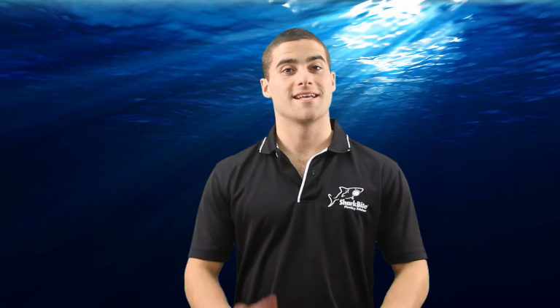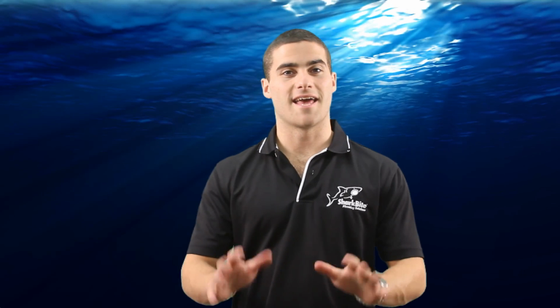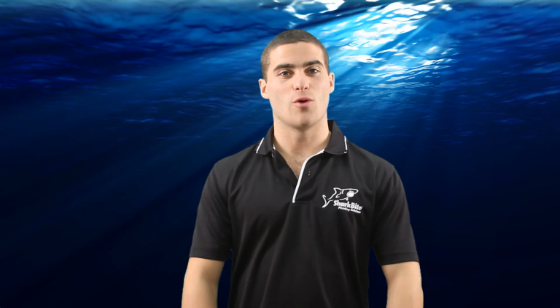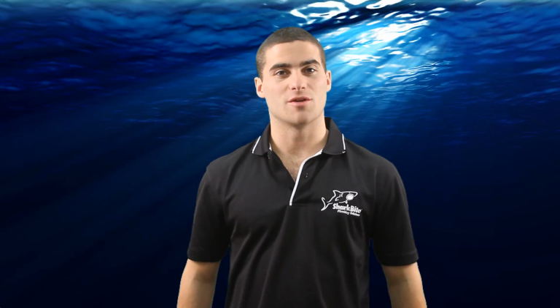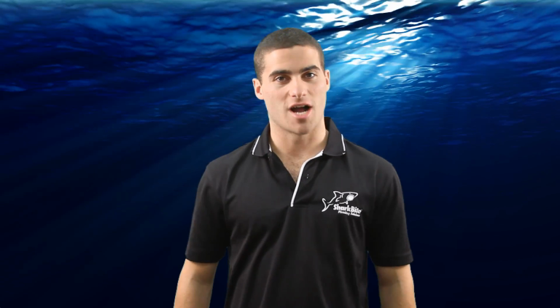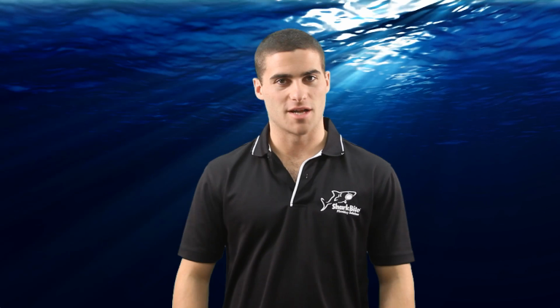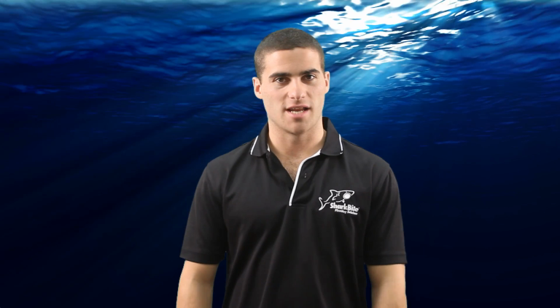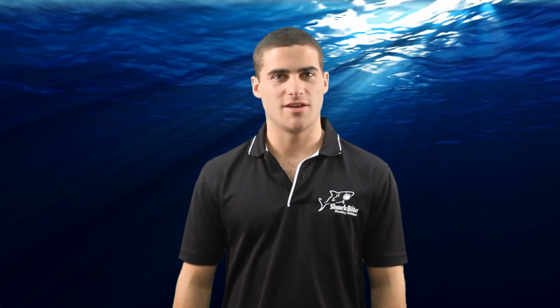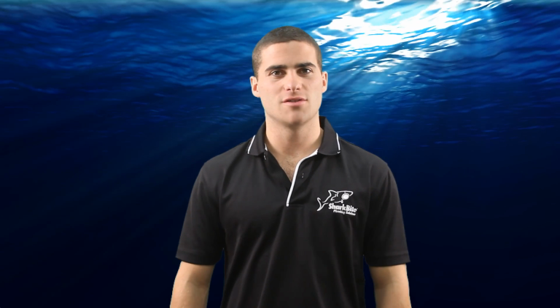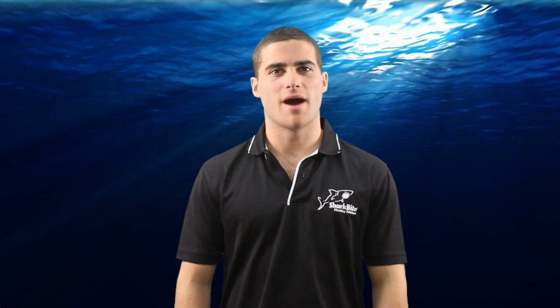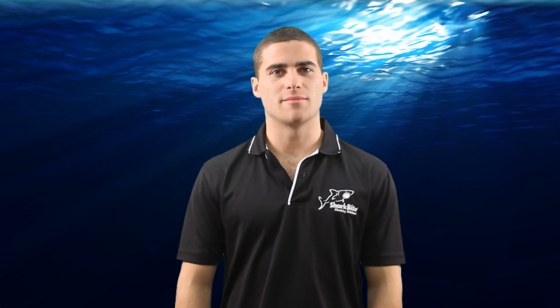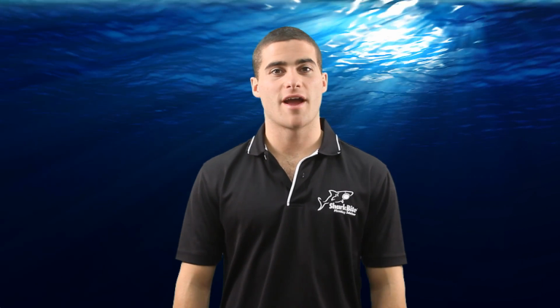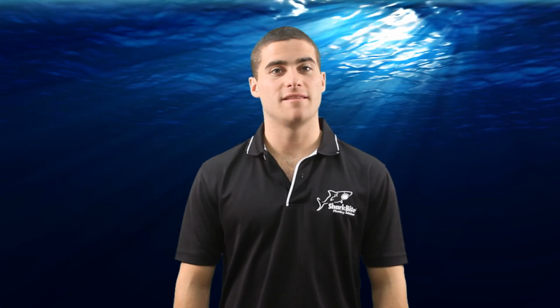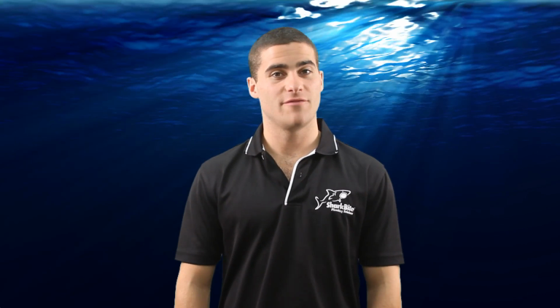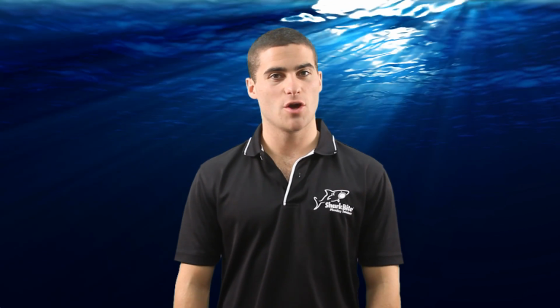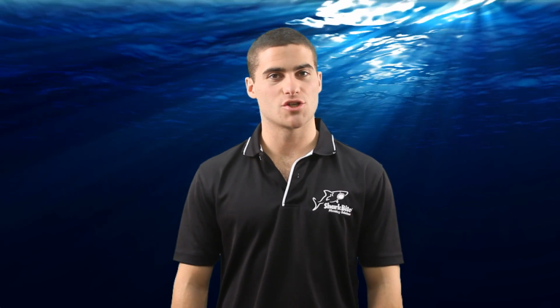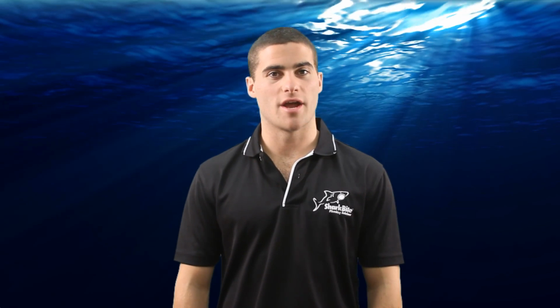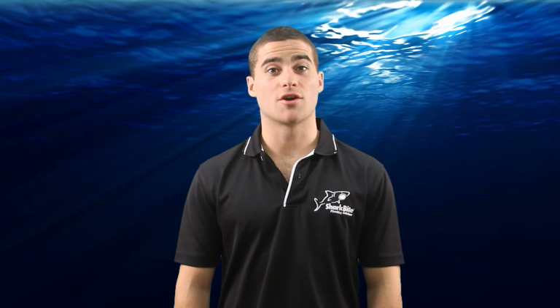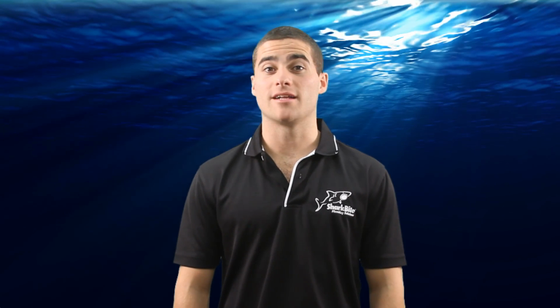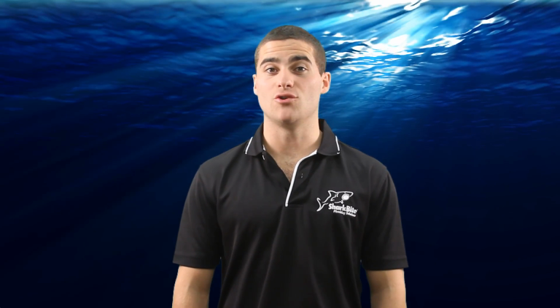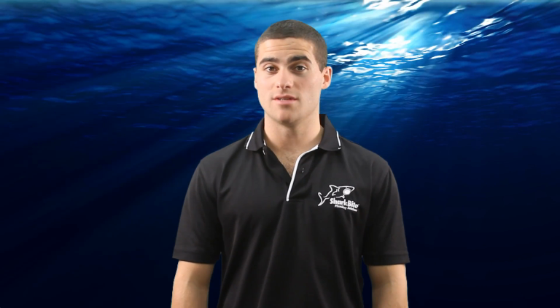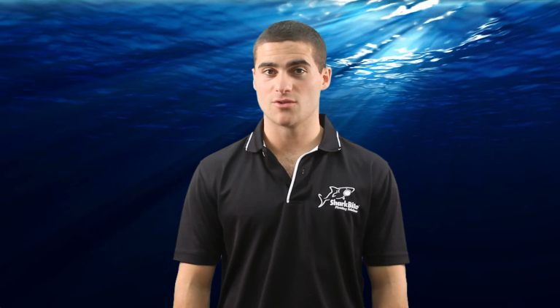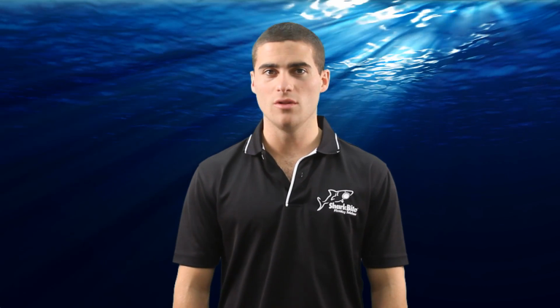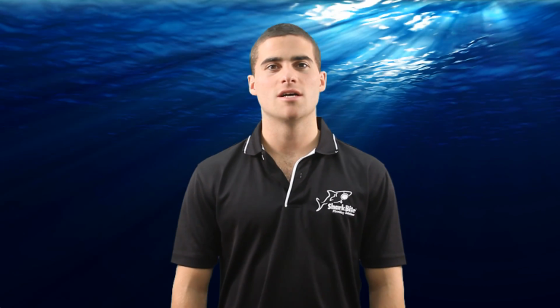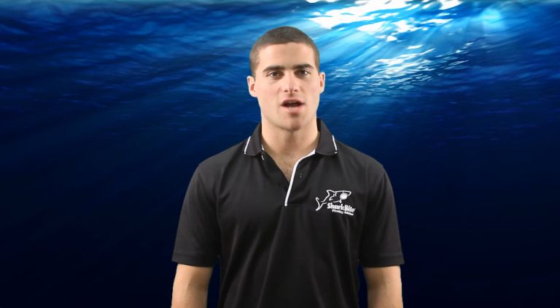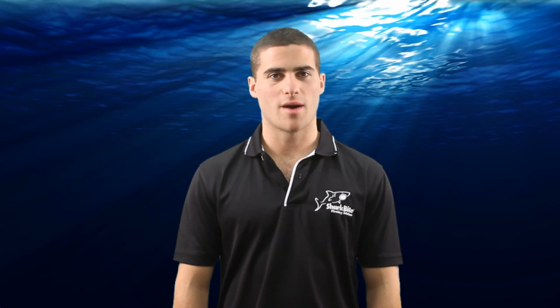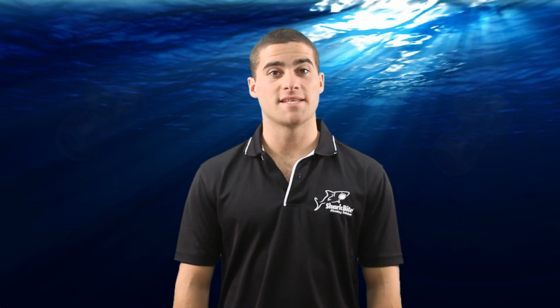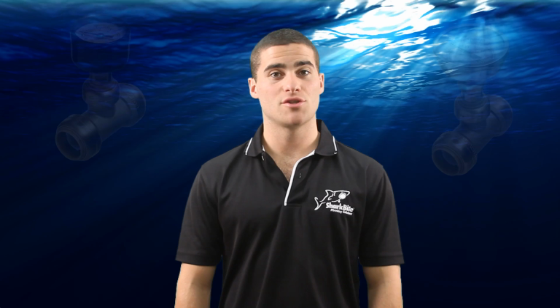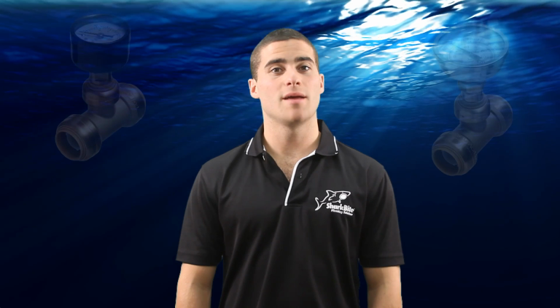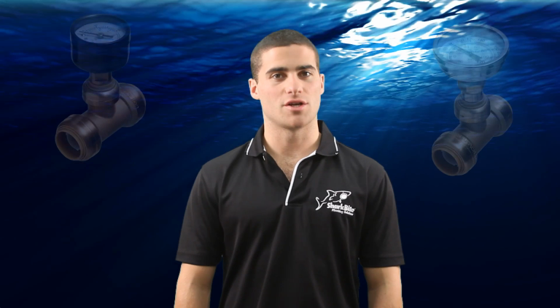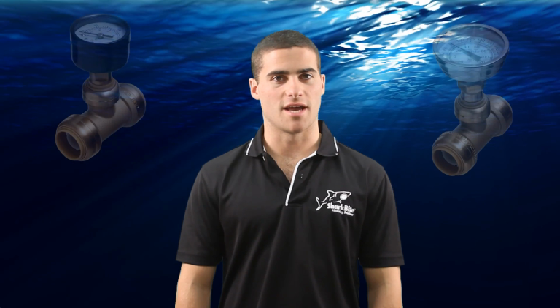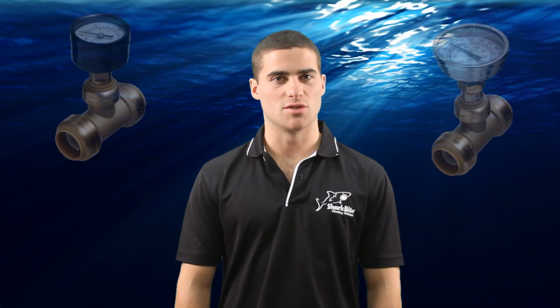G'day, welcome to SharkBite training videos. My name is Craig and in this video I am going to show you how to correctly use and install SharkBite temperature and pressure gauges.